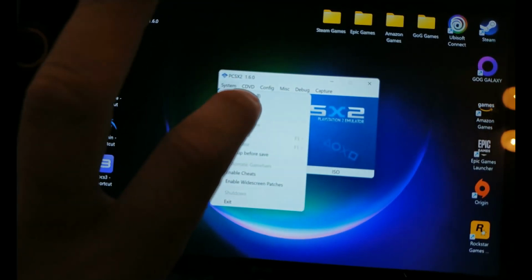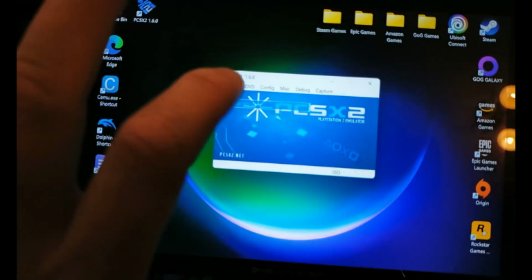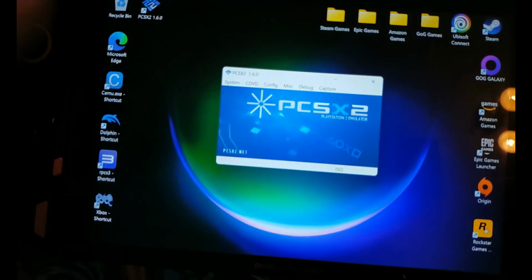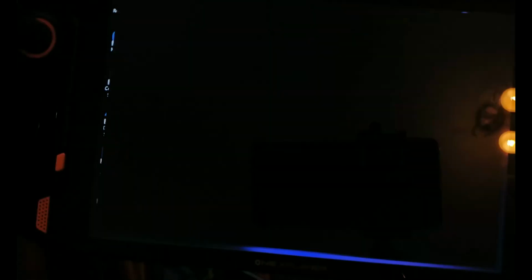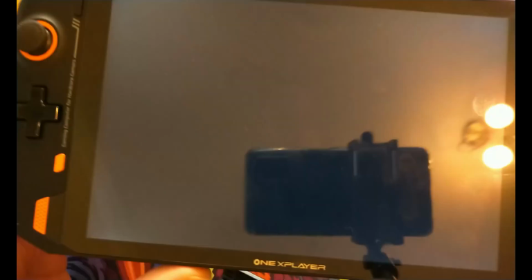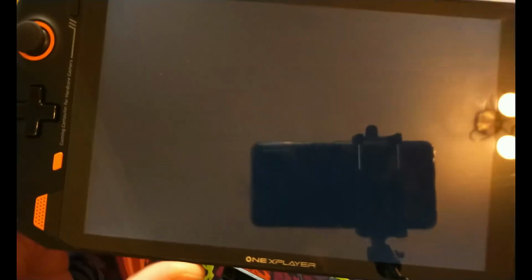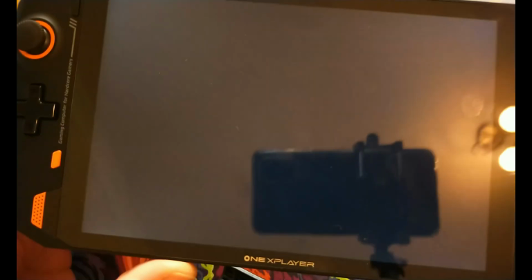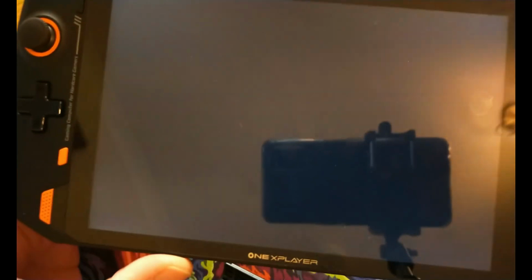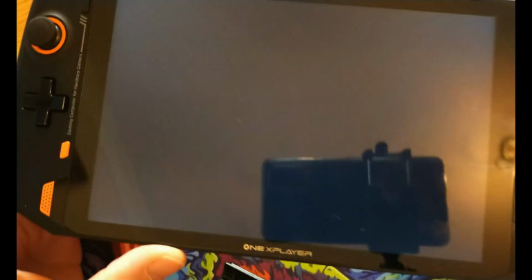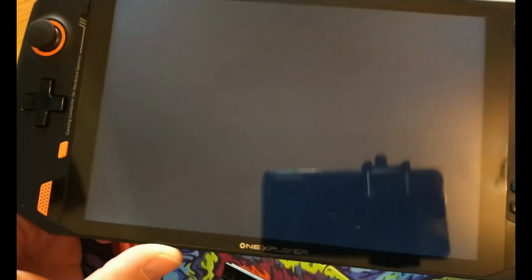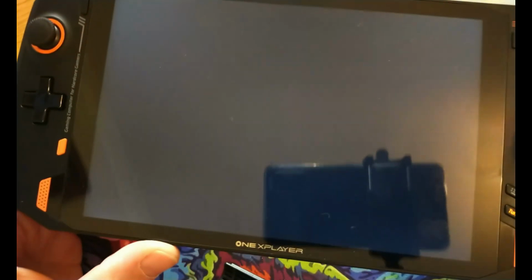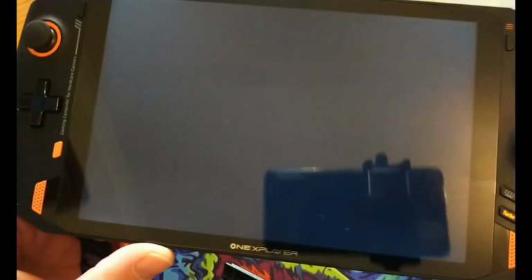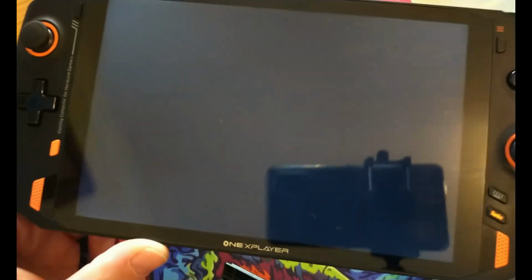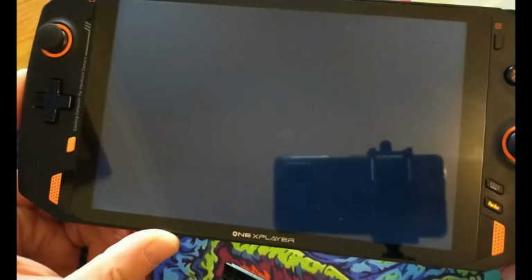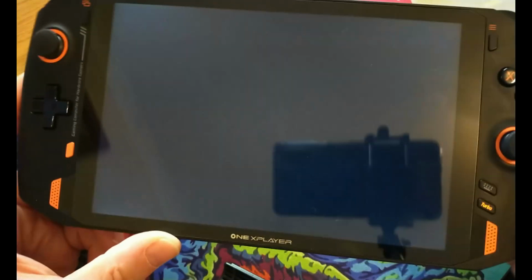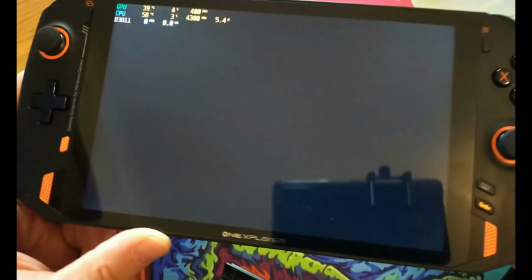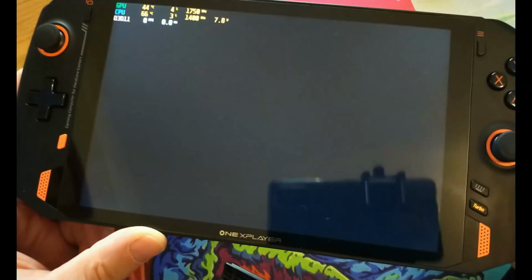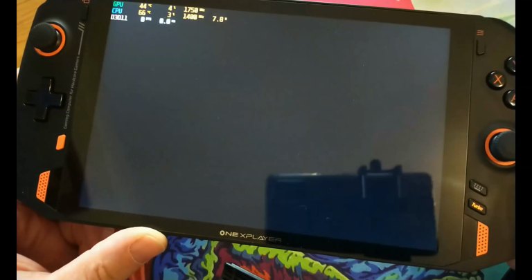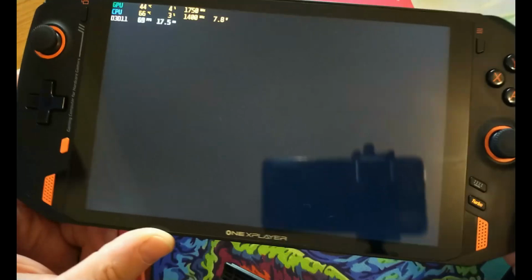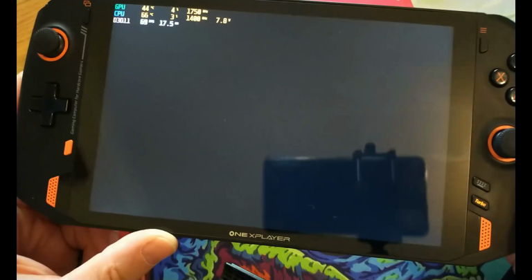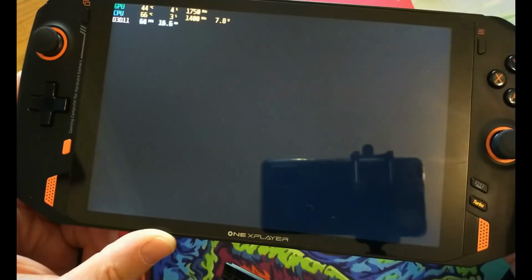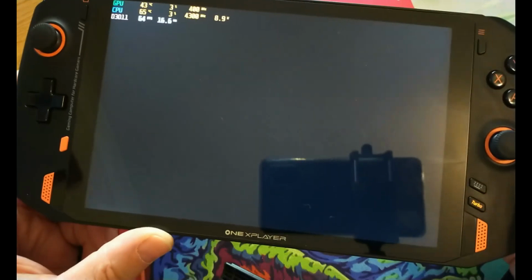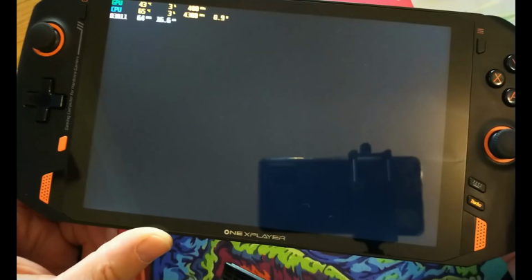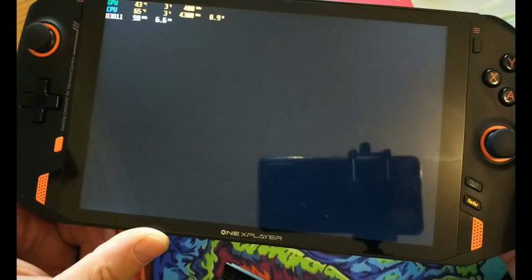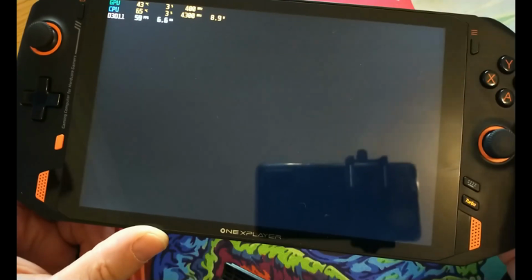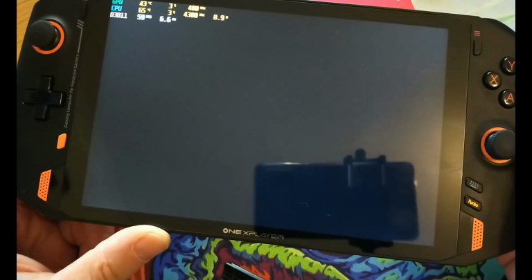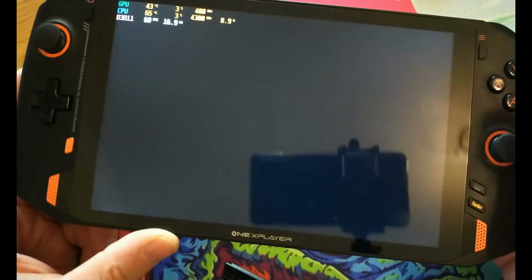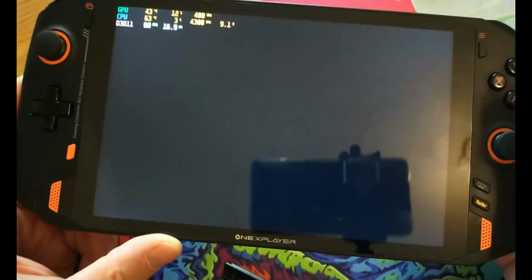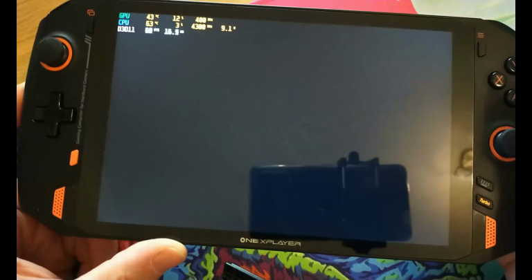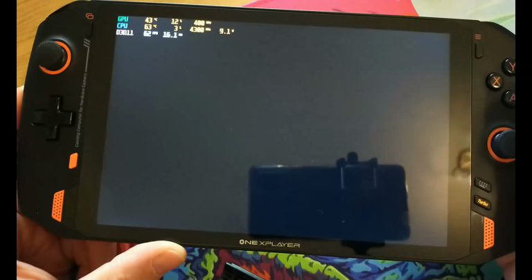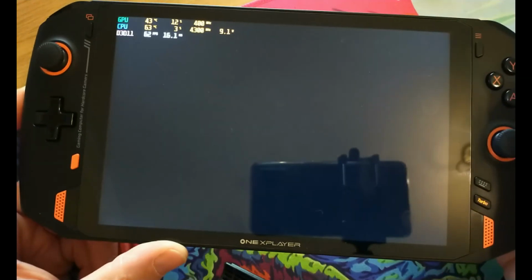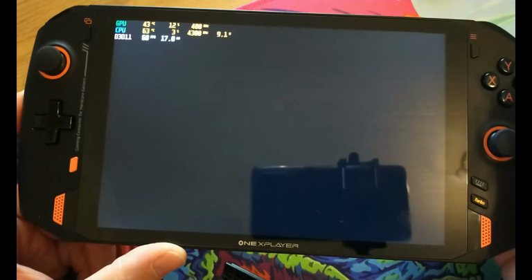If you select Boot ISO Fast, the first time you load you need to use Boot ISO Fast. After that it'll just load the ISO really quickly.